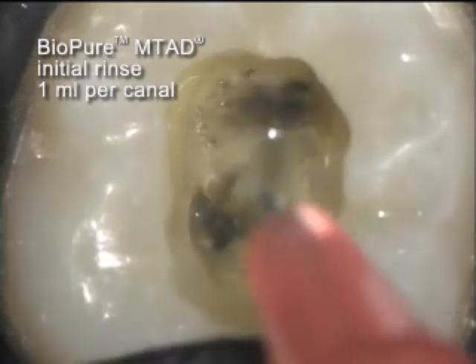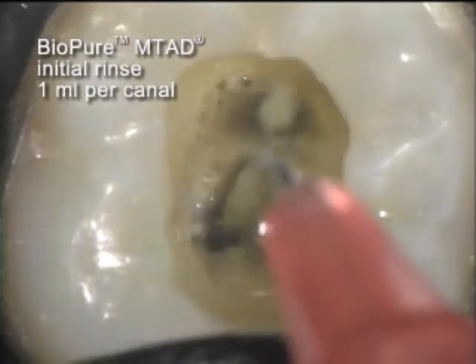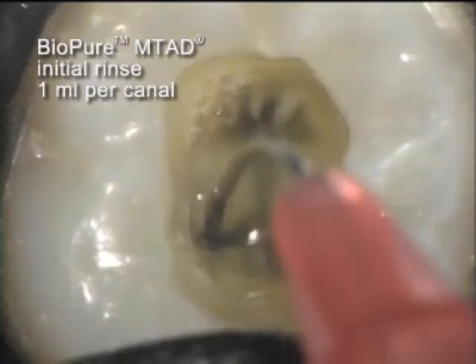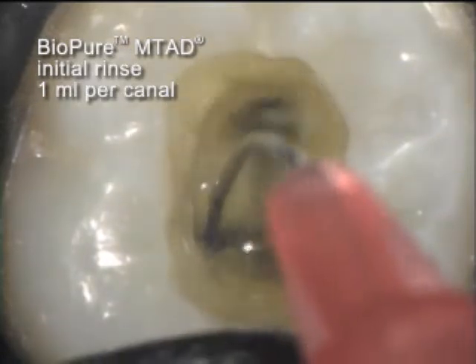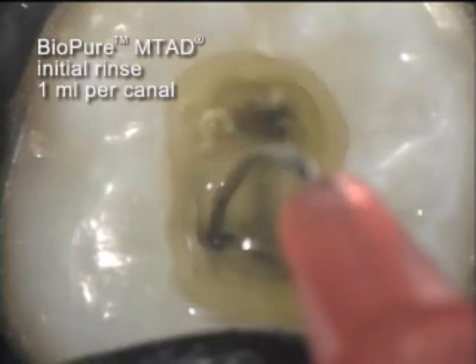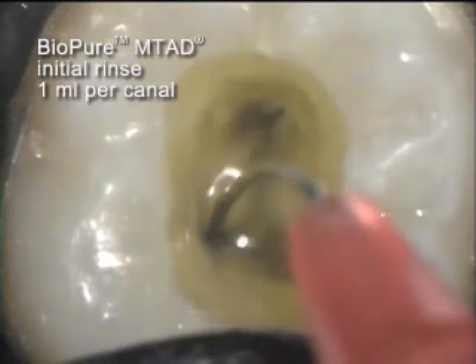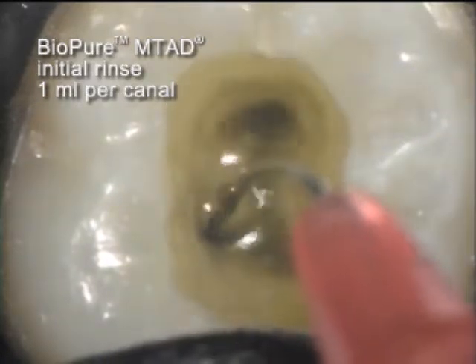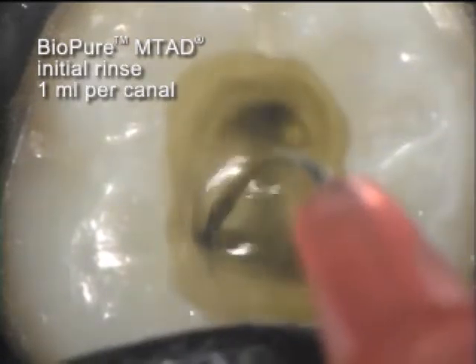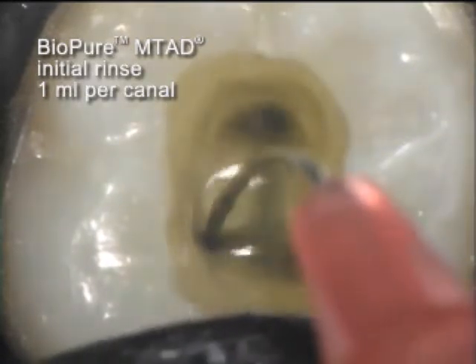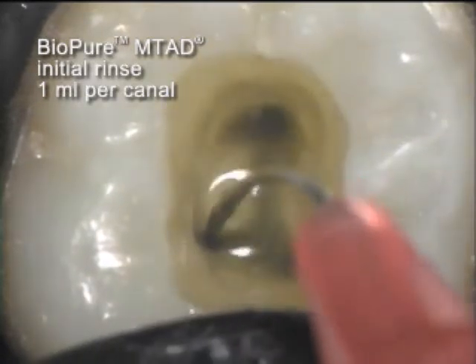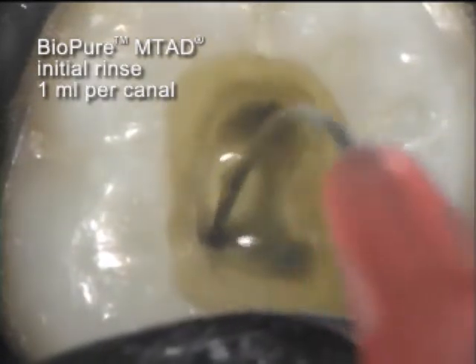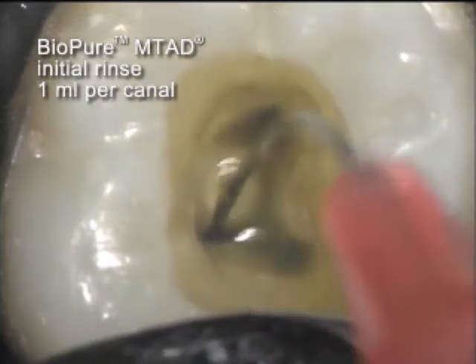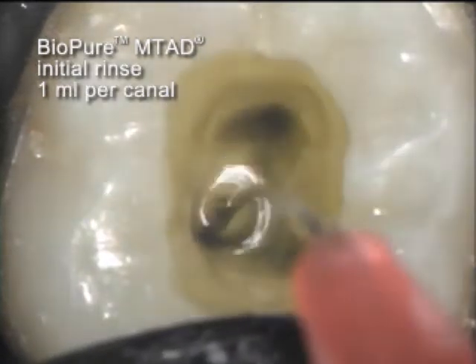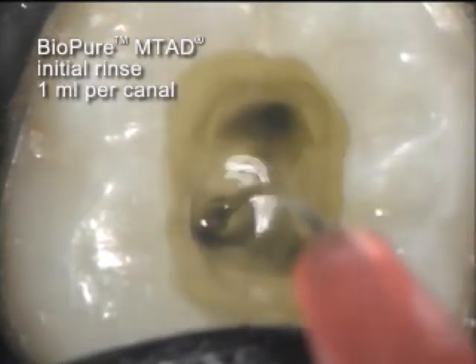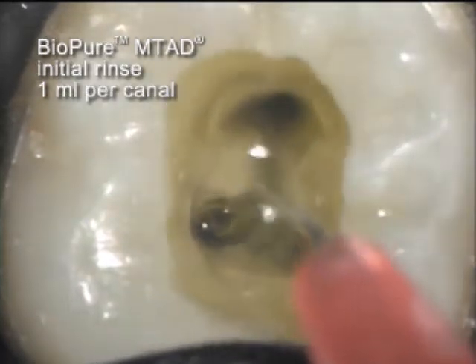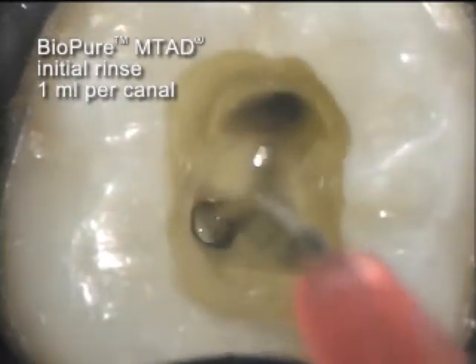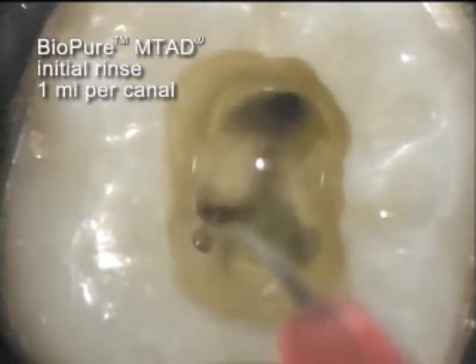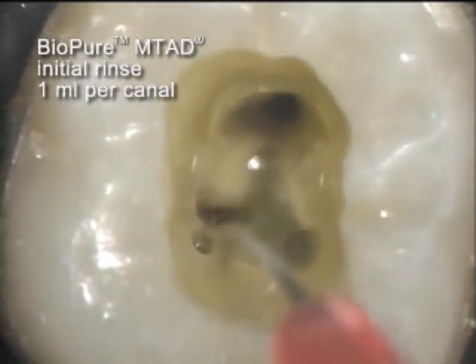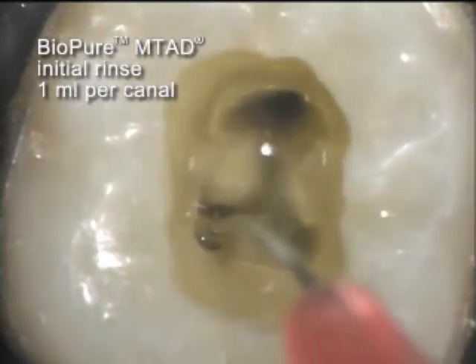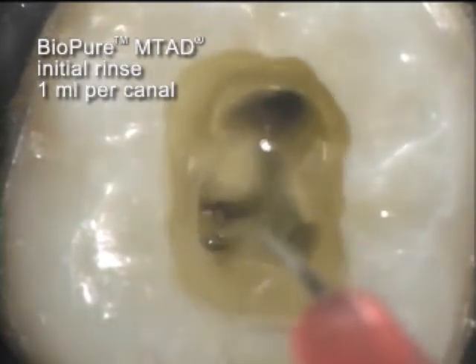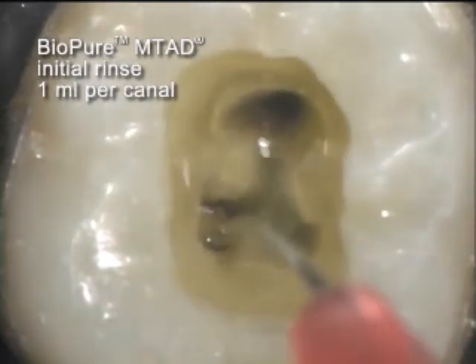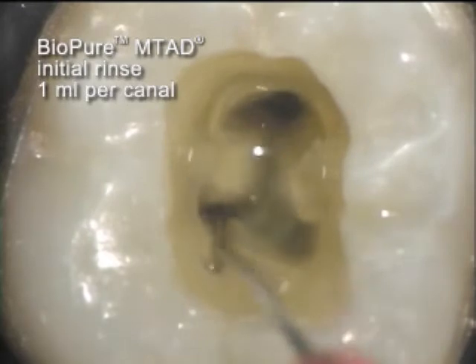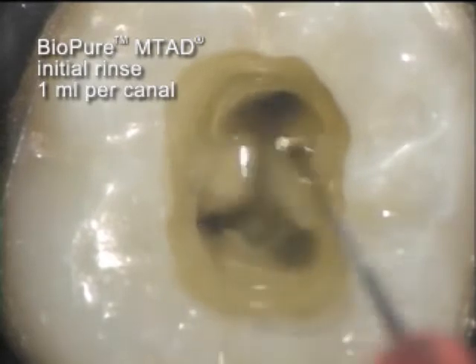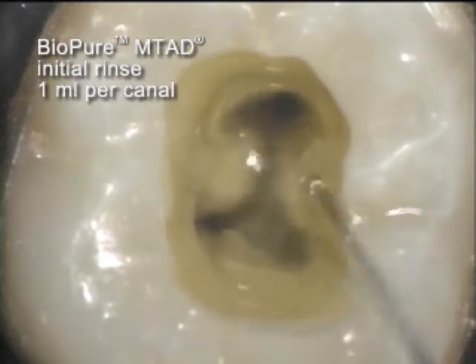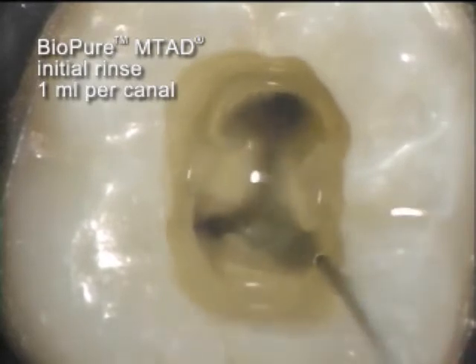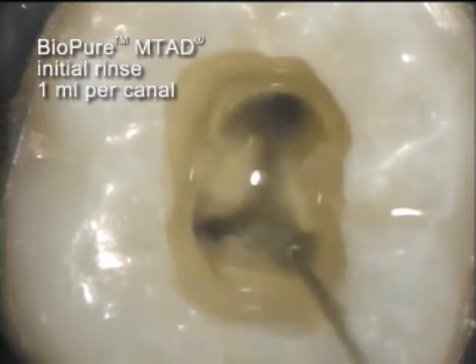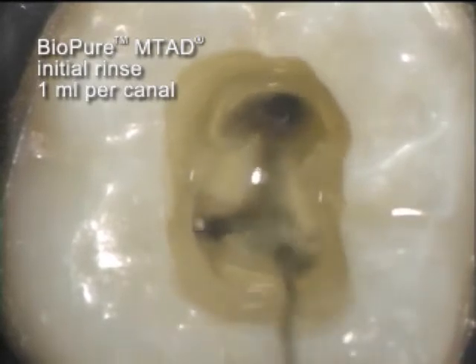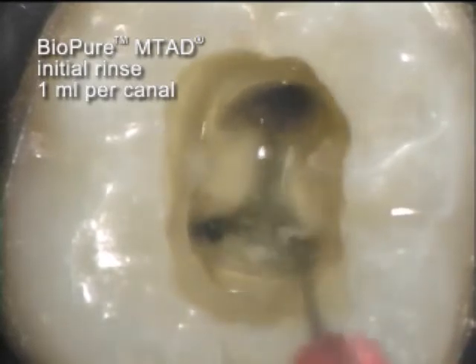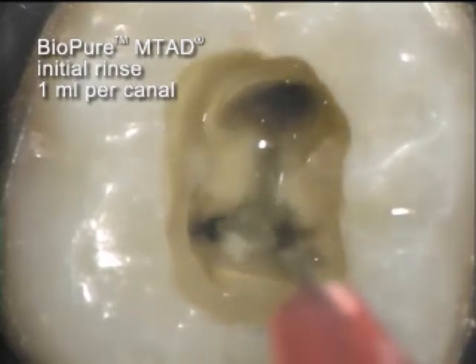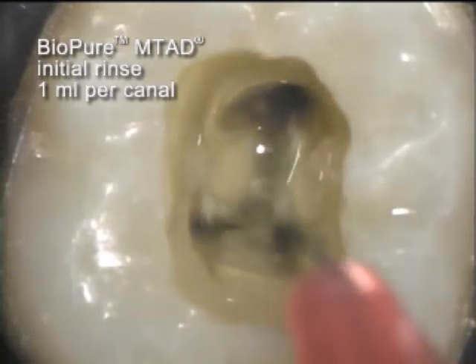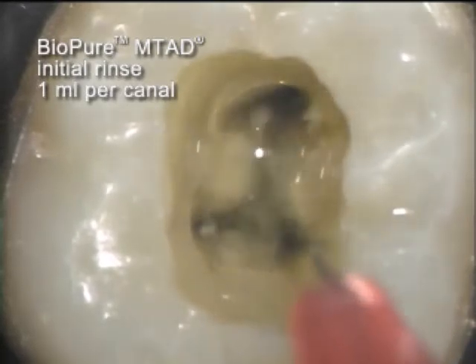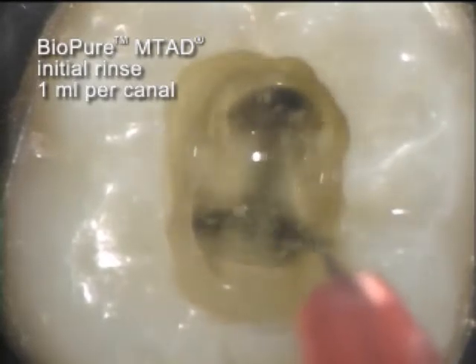A 28-gauge side-vented needle is utilized to get one milliliter into each canal for the initial soak.